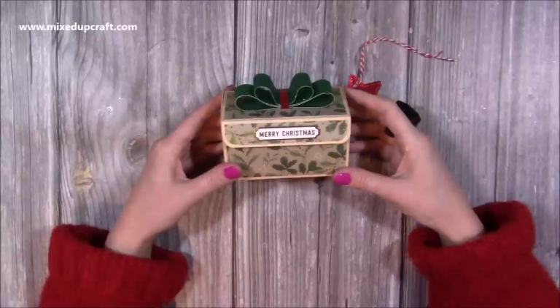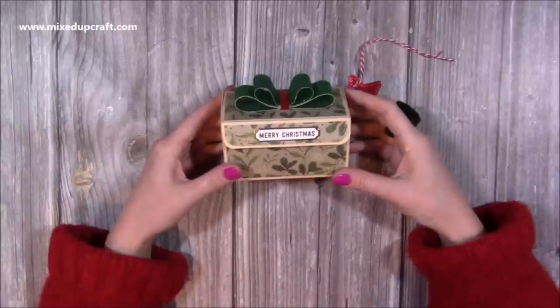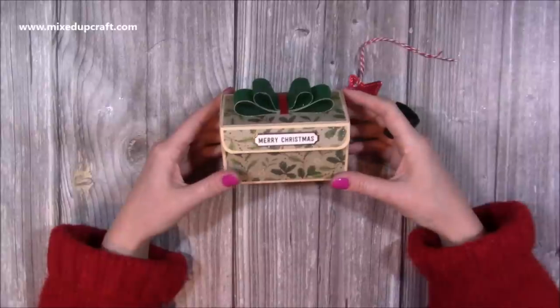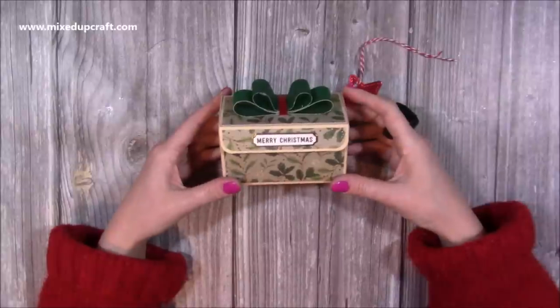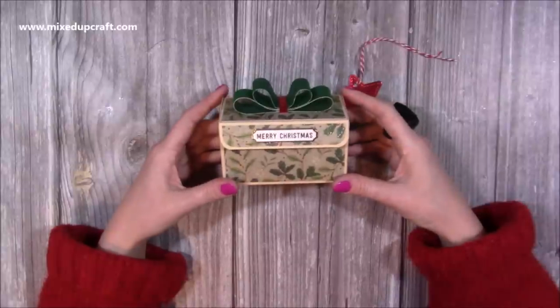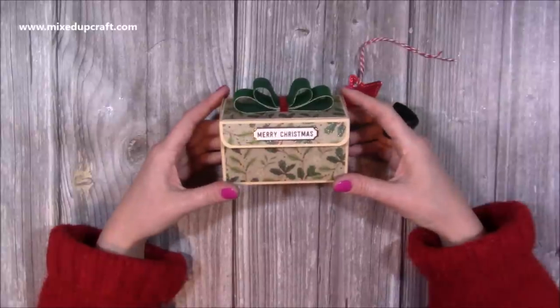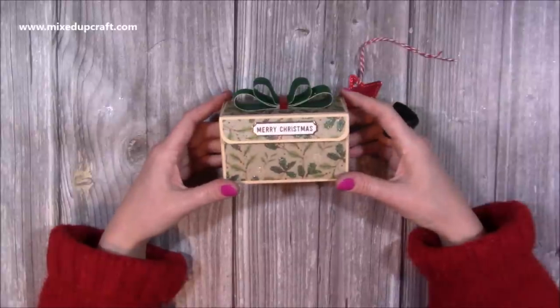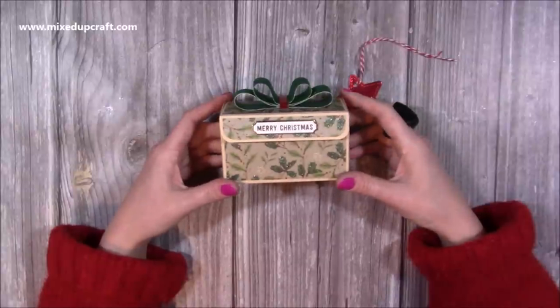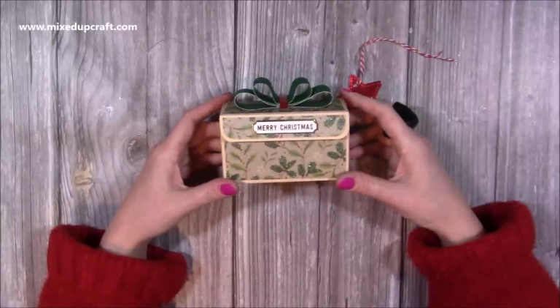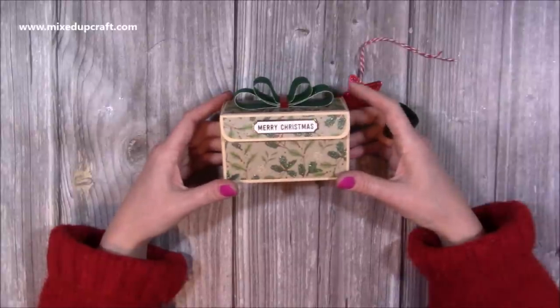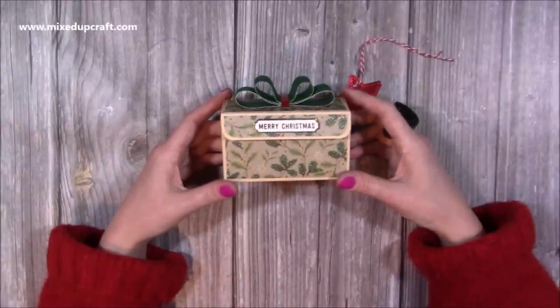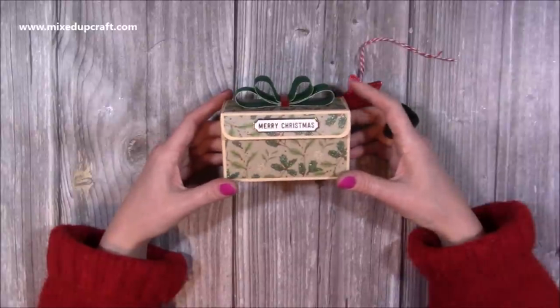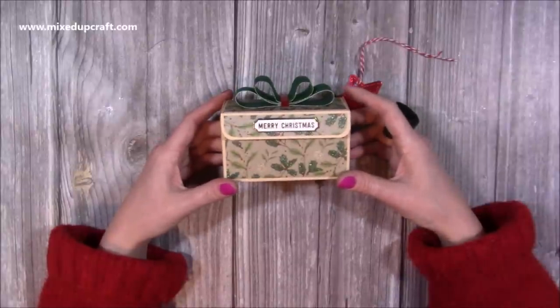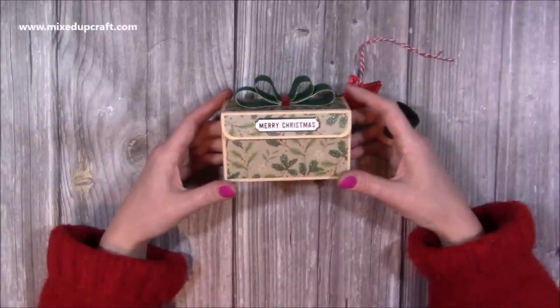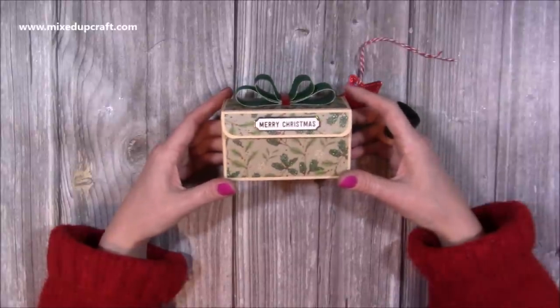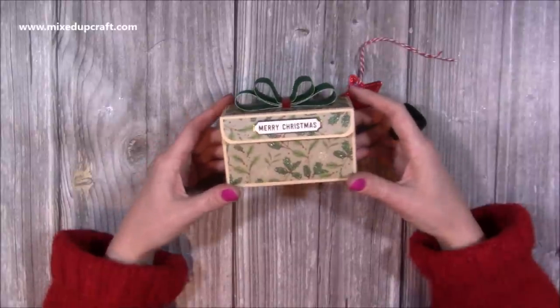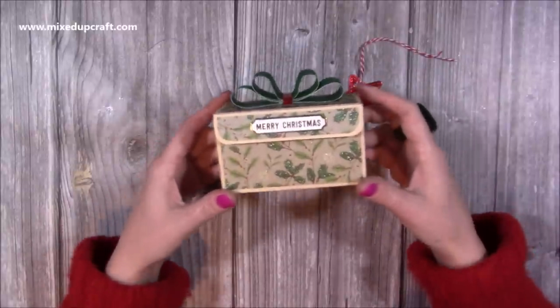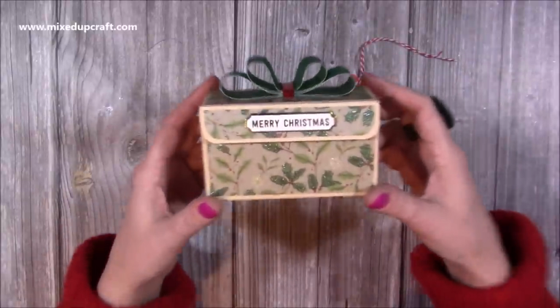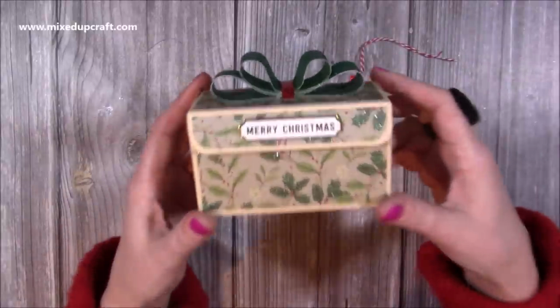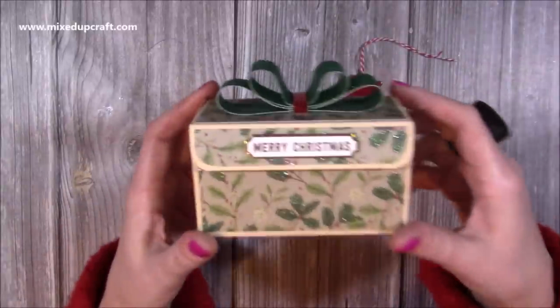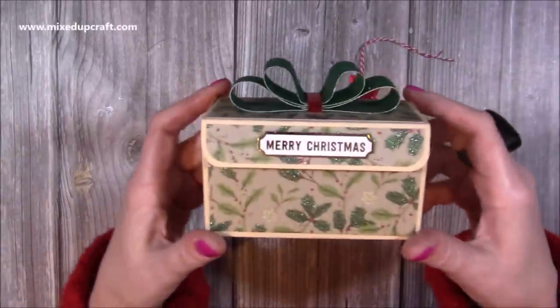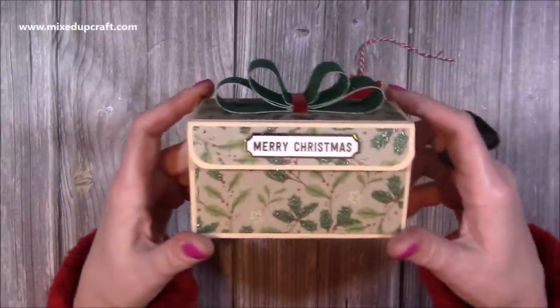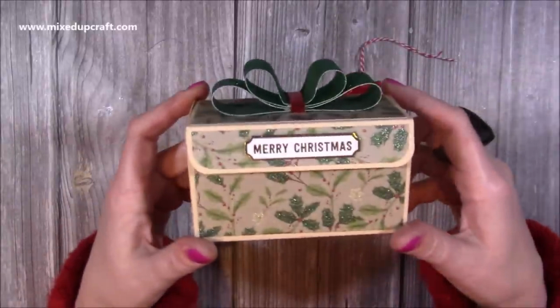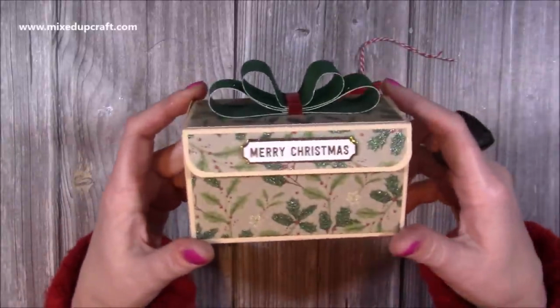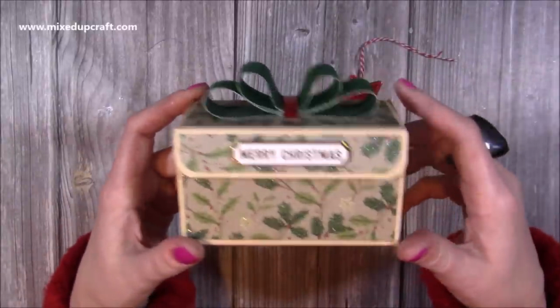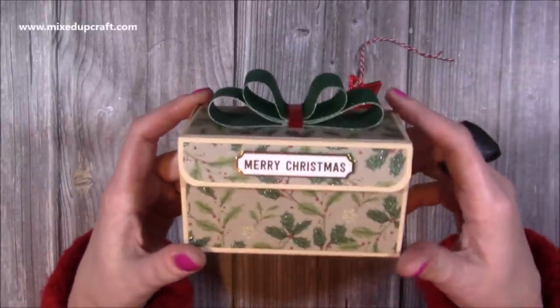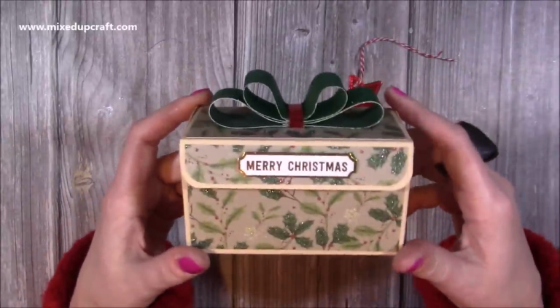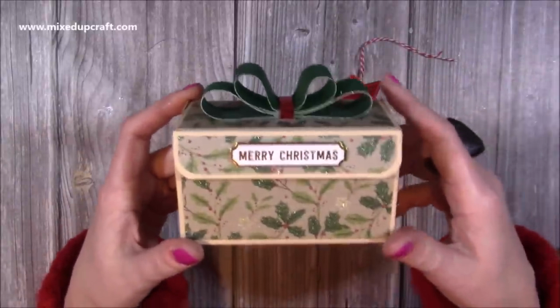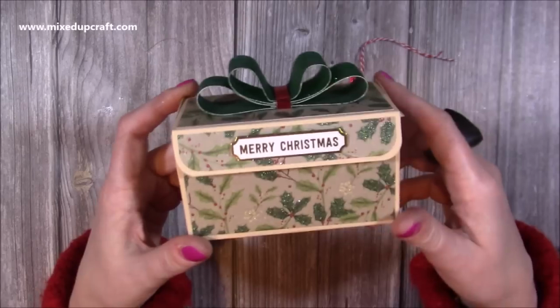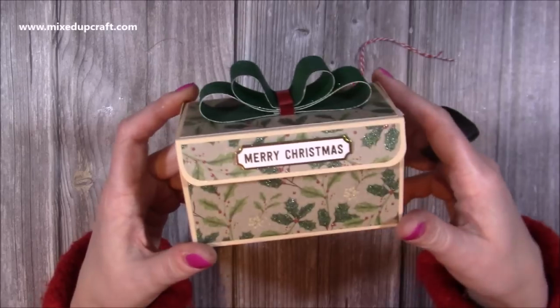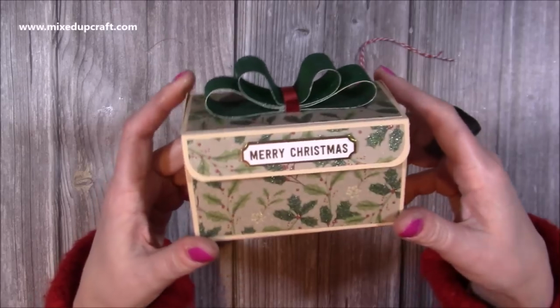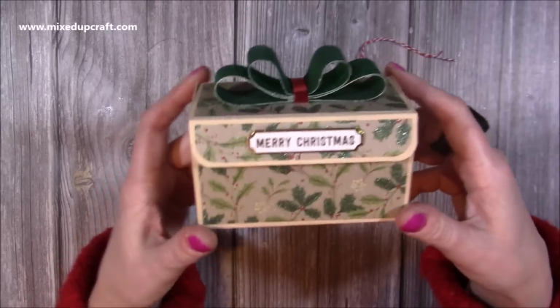Hi everybody, it's Sam at Mixed Up Craft. Thank you for watching my tutorial today. I'm going to be showing you how to make what I'm calling a lift and reveal box.